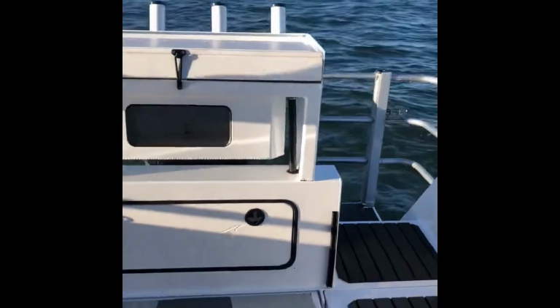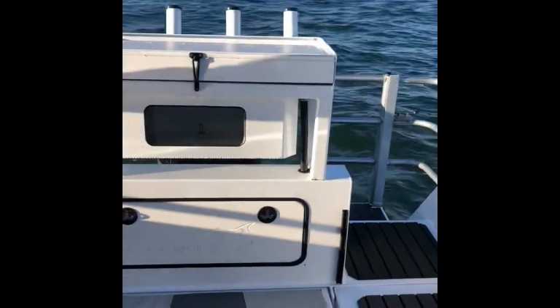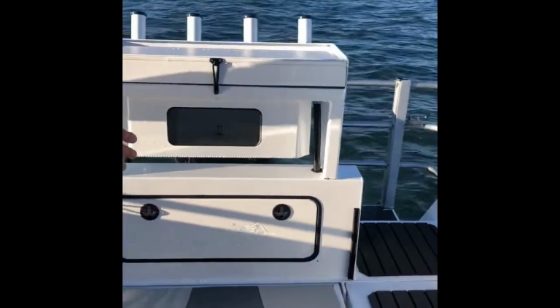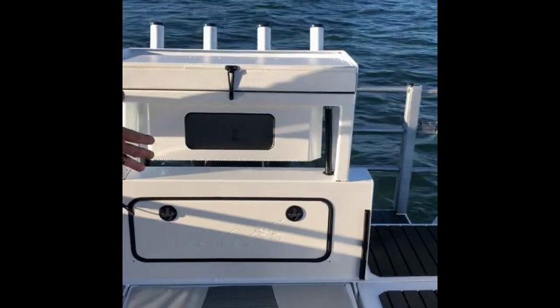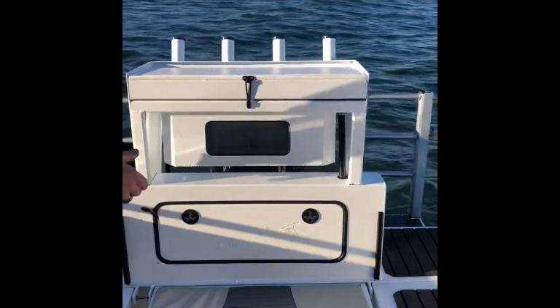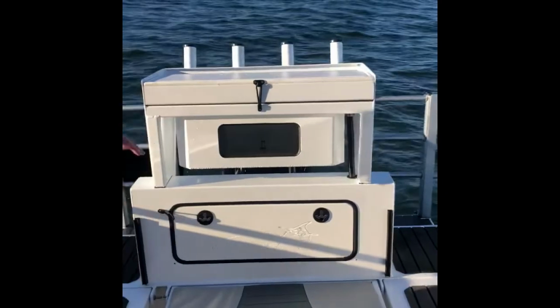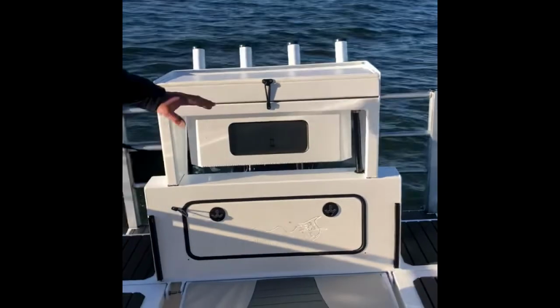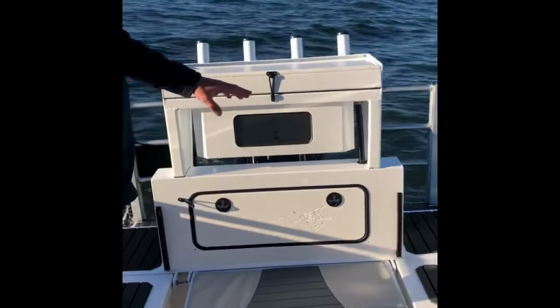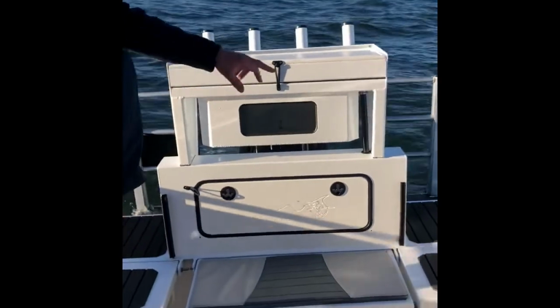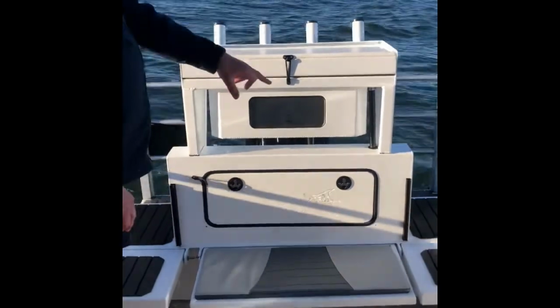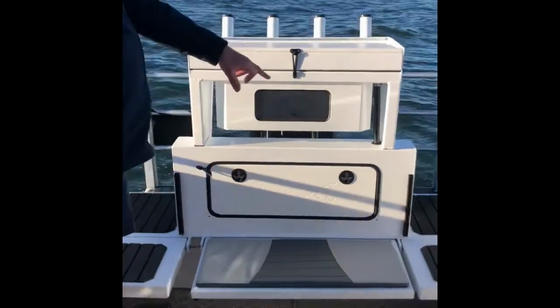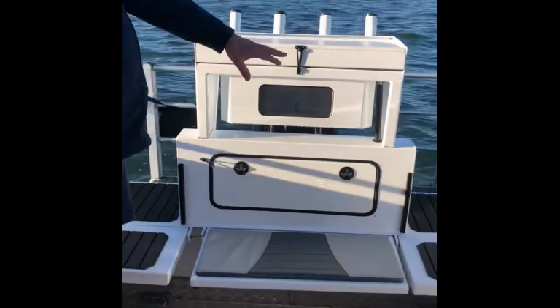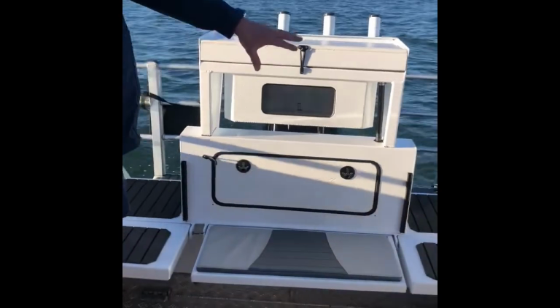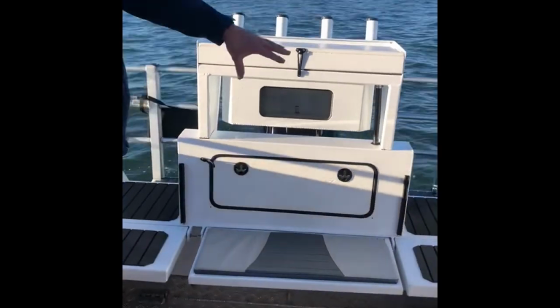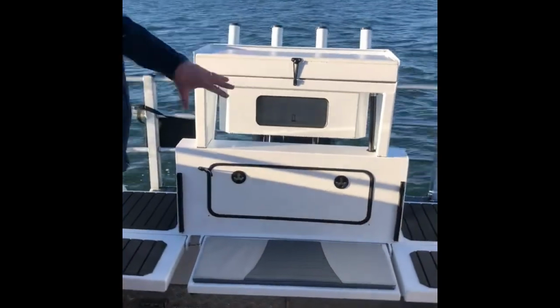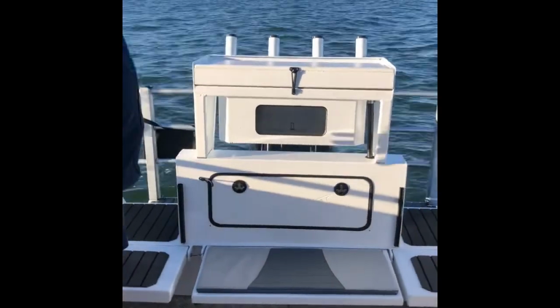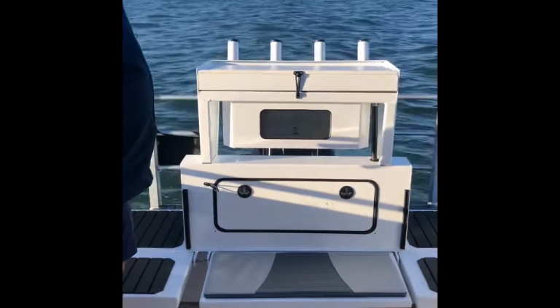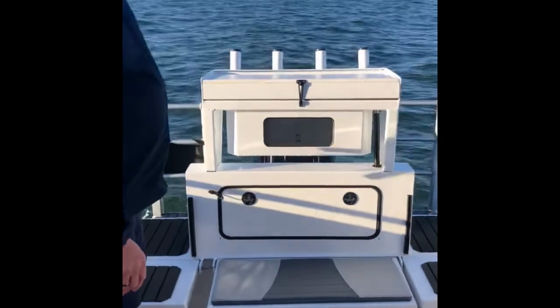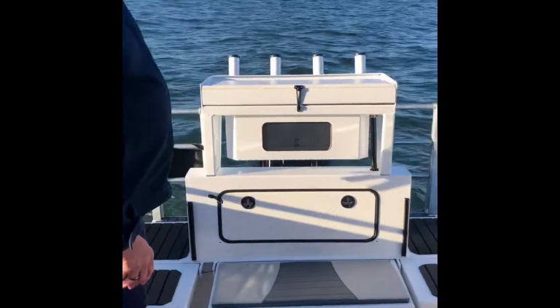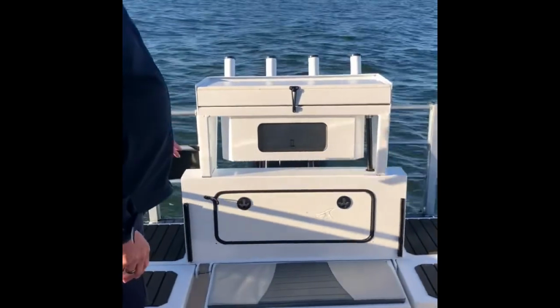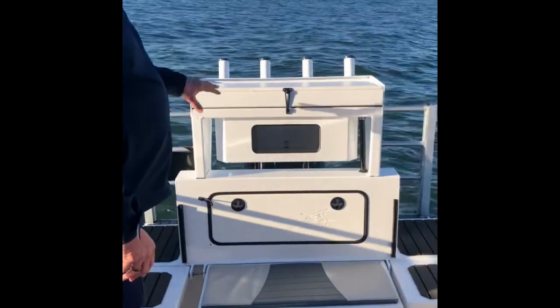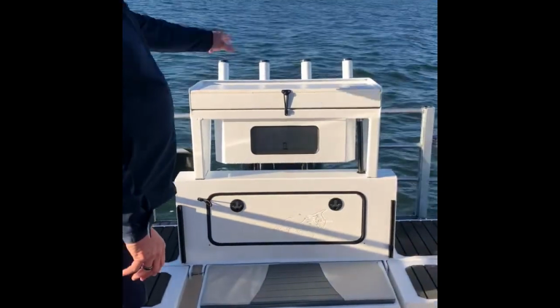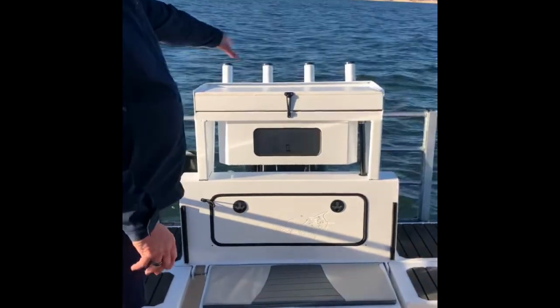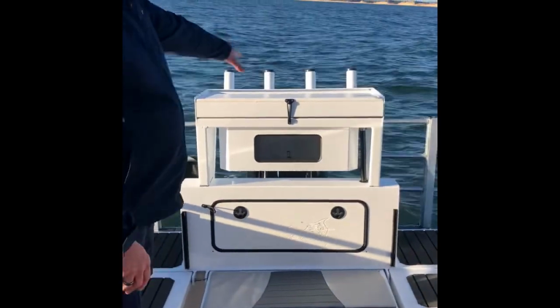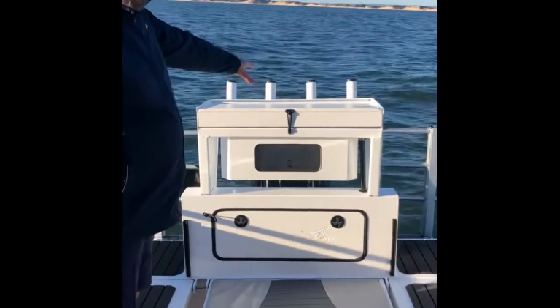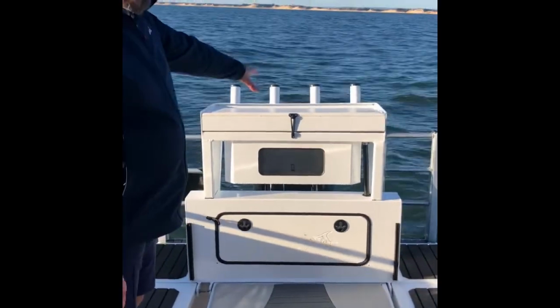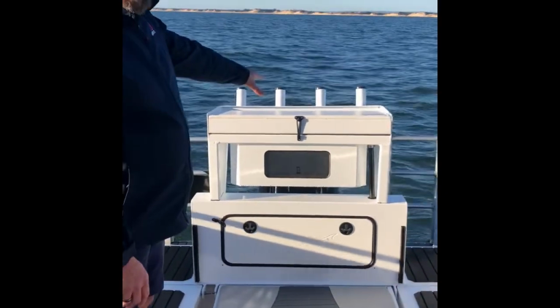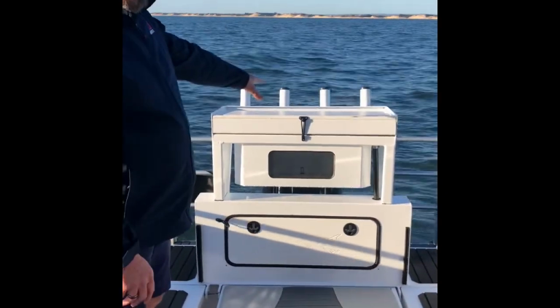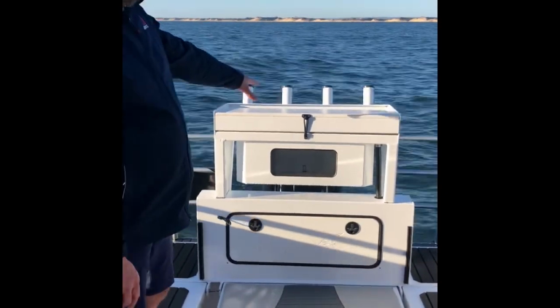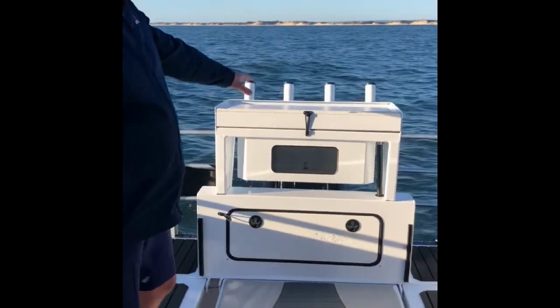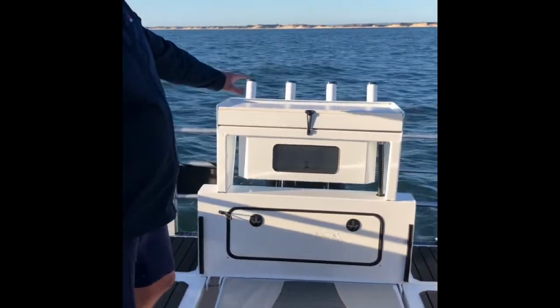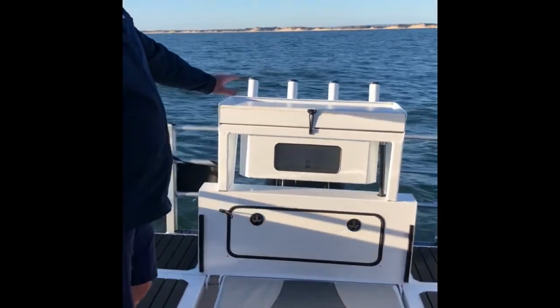There's not many boats around you'd see with the strength to have twin transom doors like that and still be able to hang the 200 horsepower off the back.